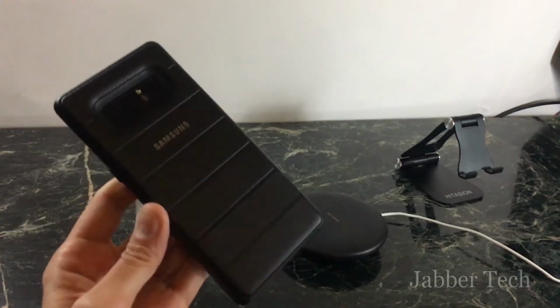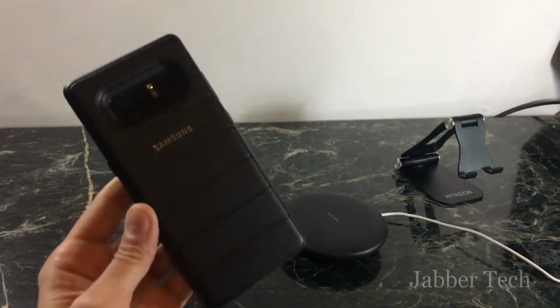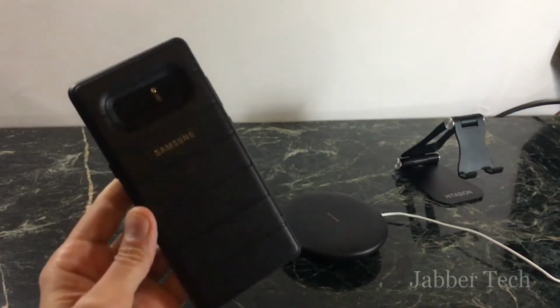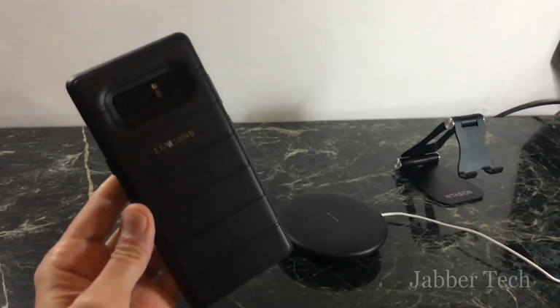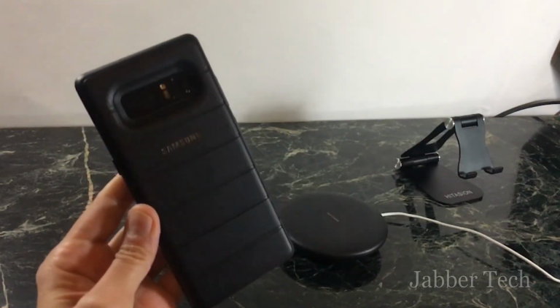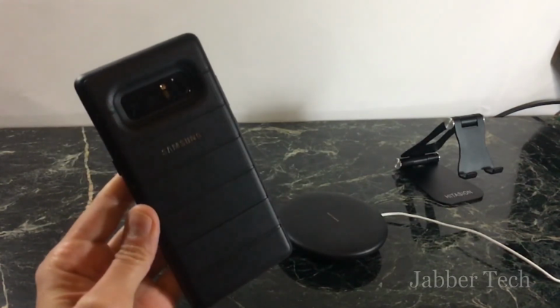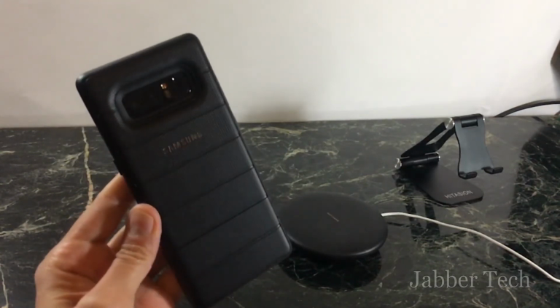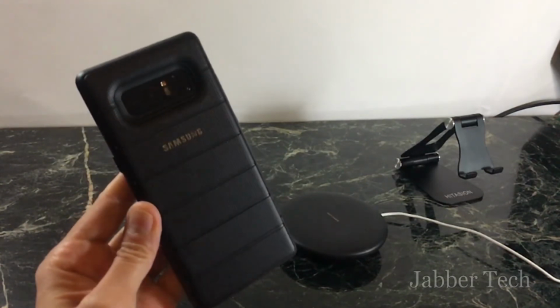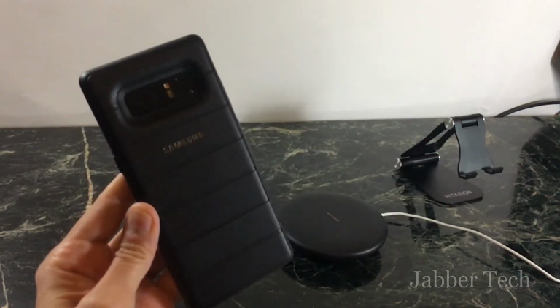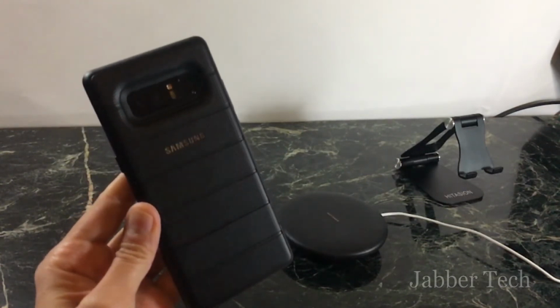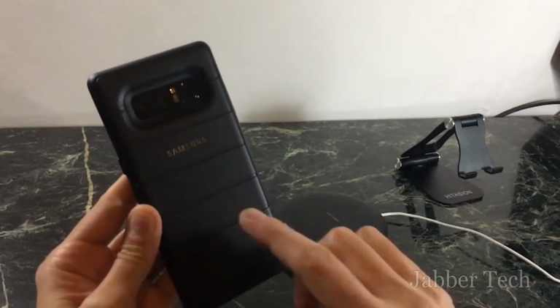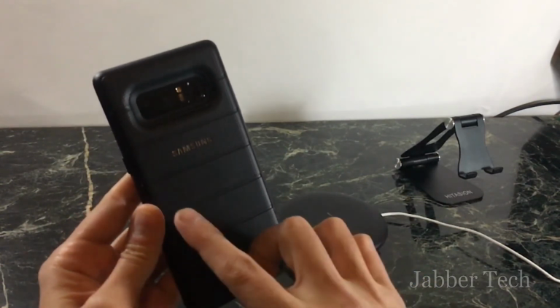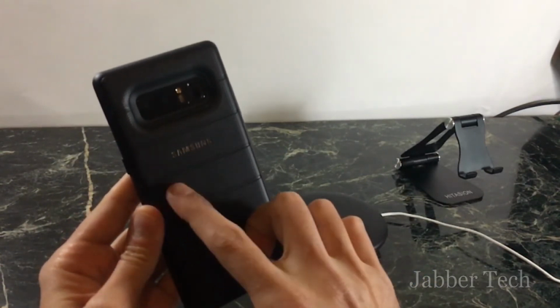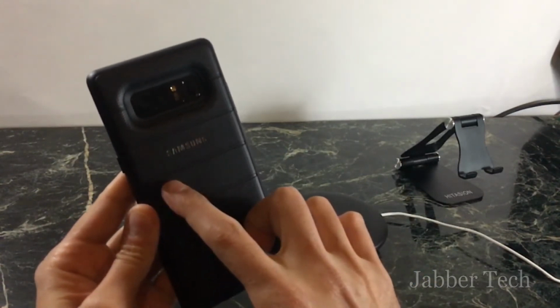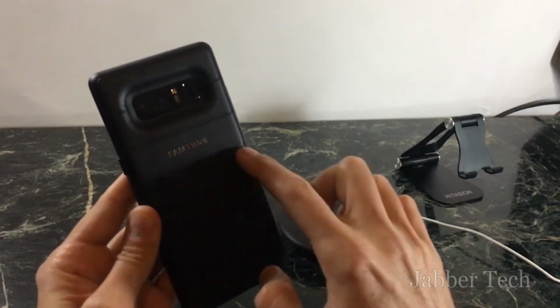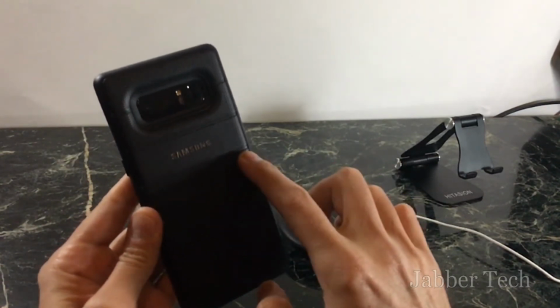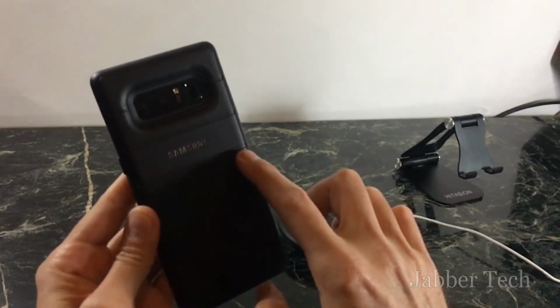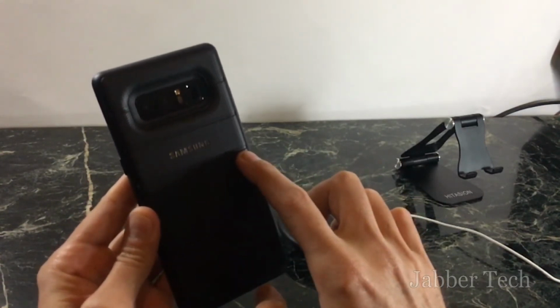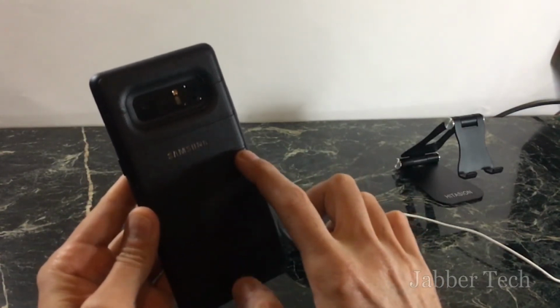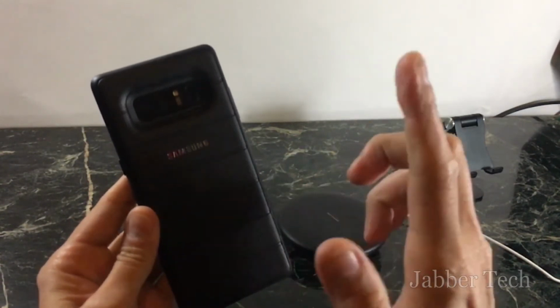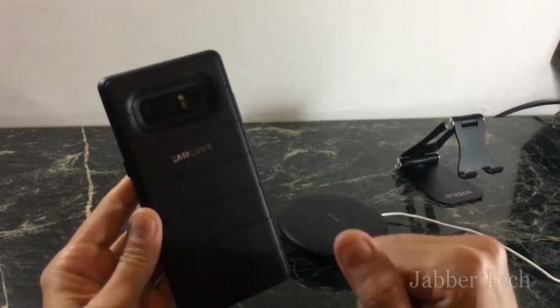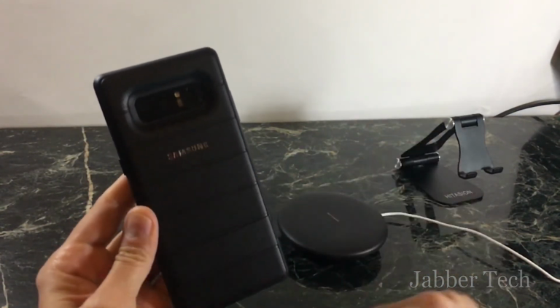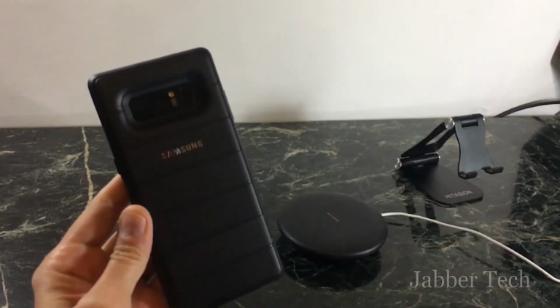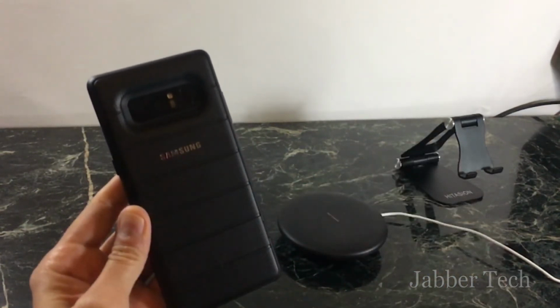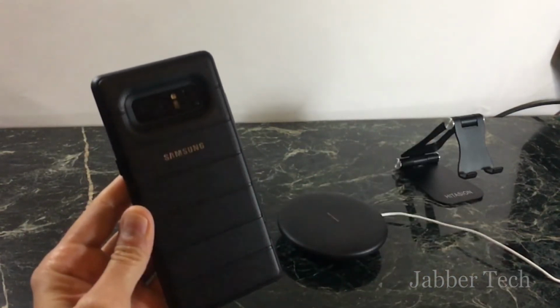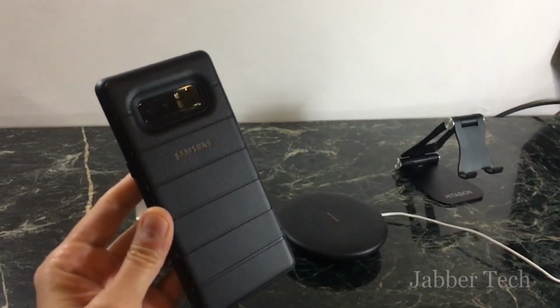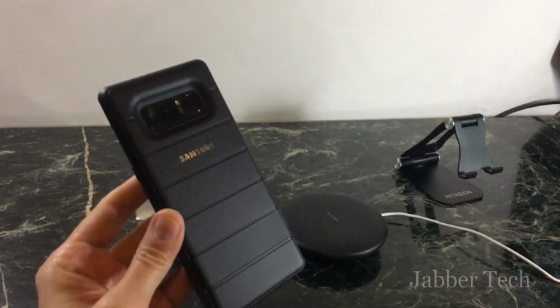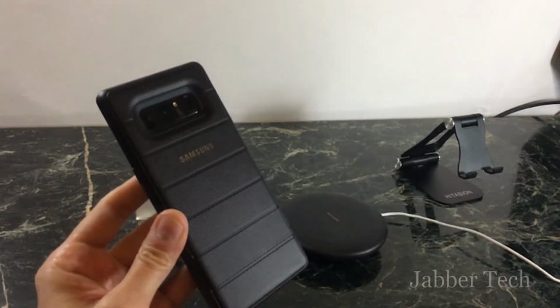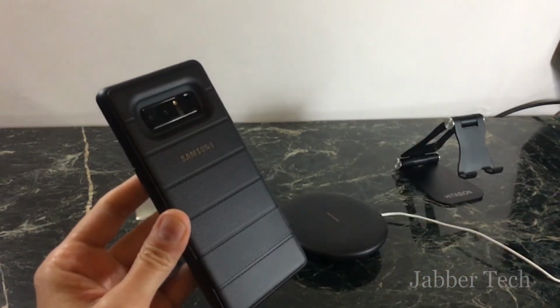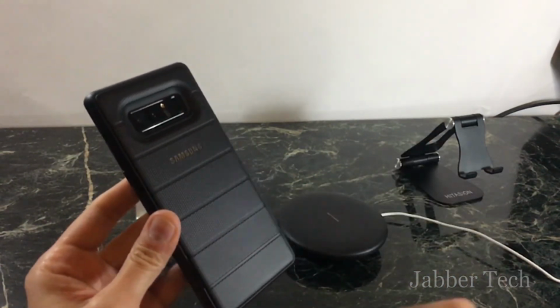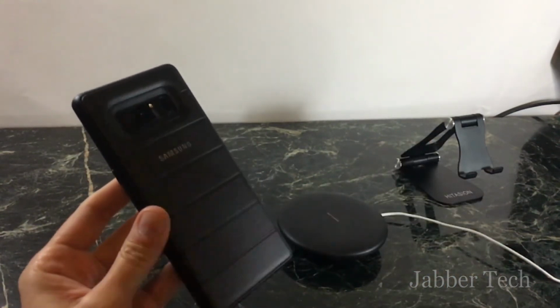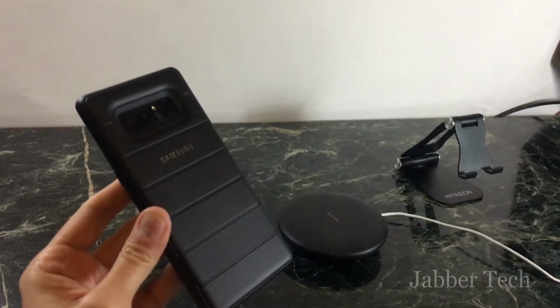That's been my review on the Samsung rugged case — it is an official OEM case from Samsung. That's it, I'll talk to you guys next time.